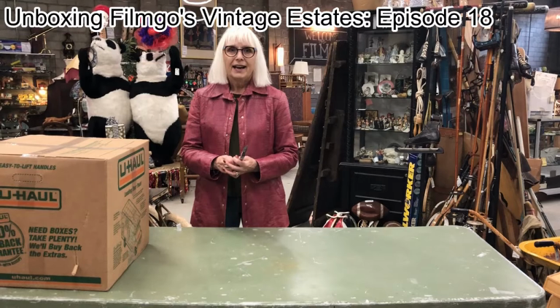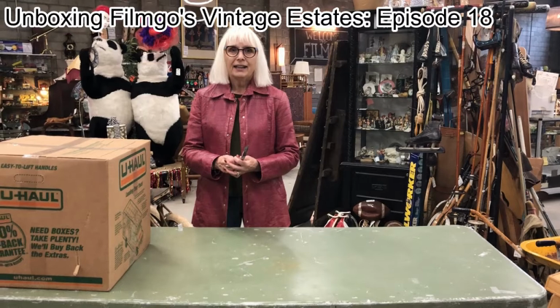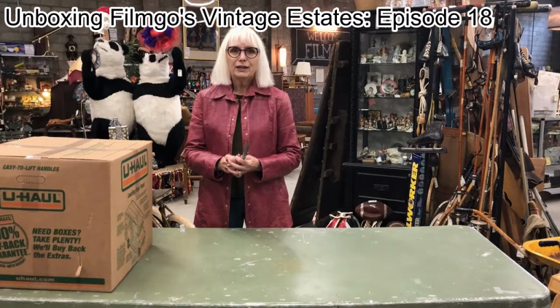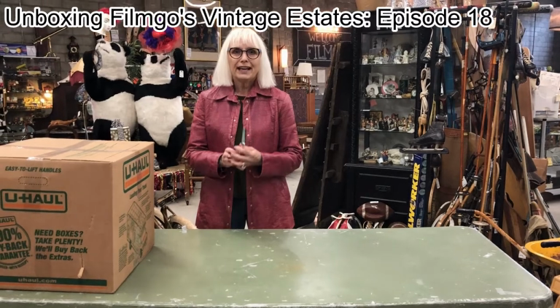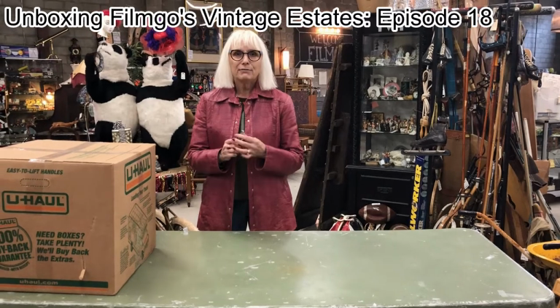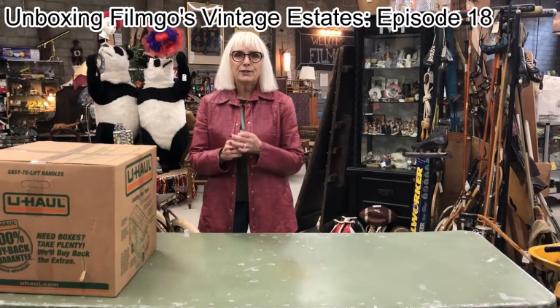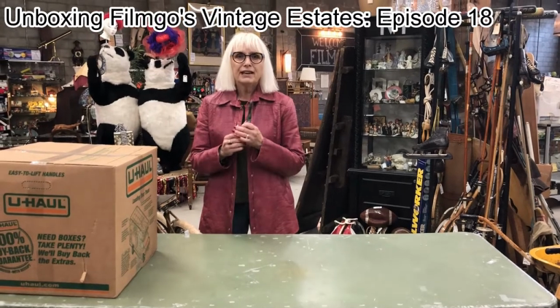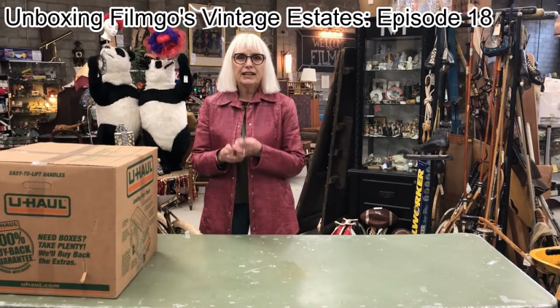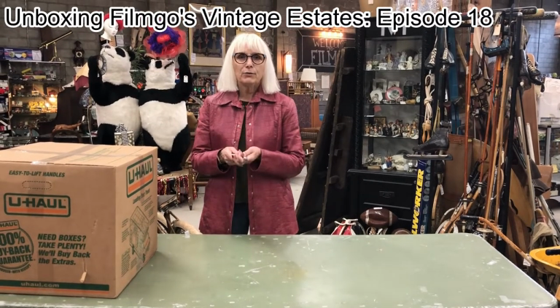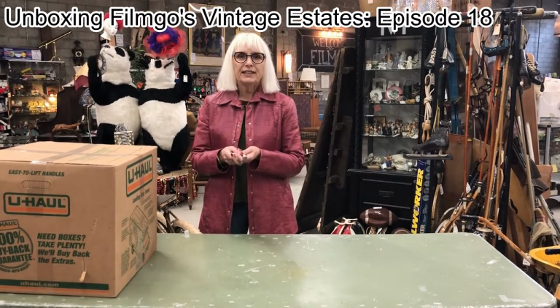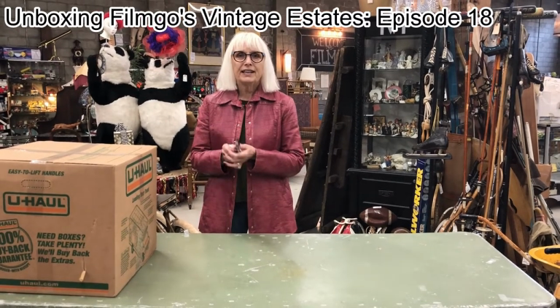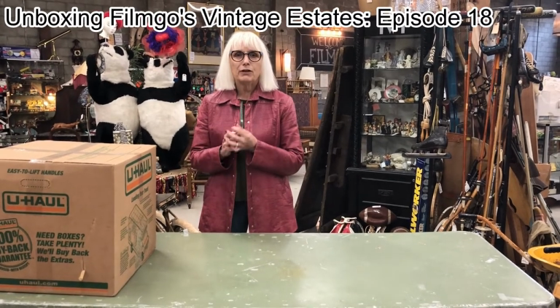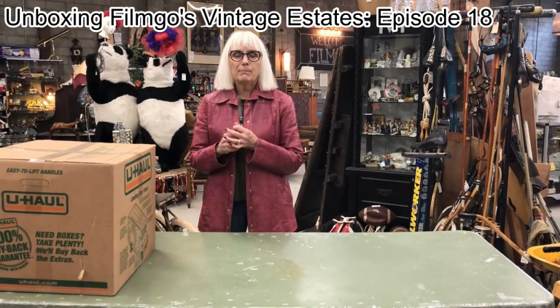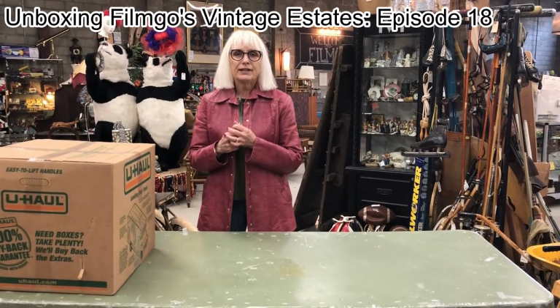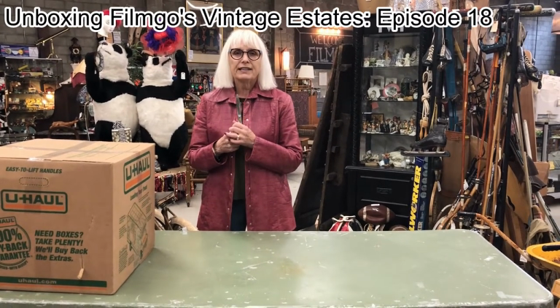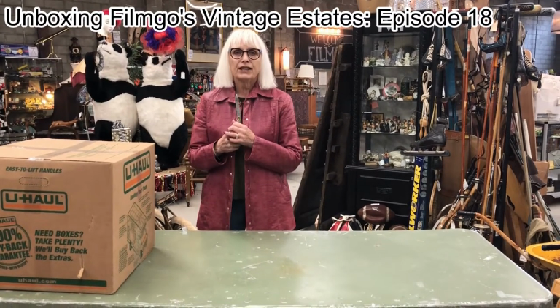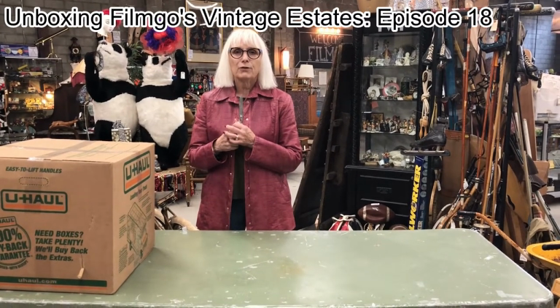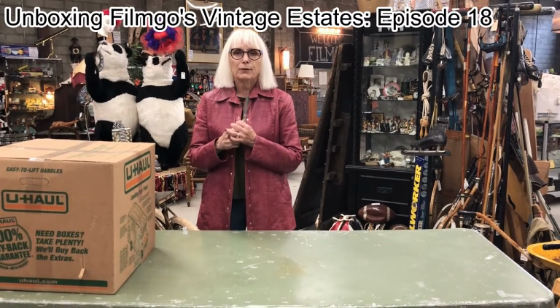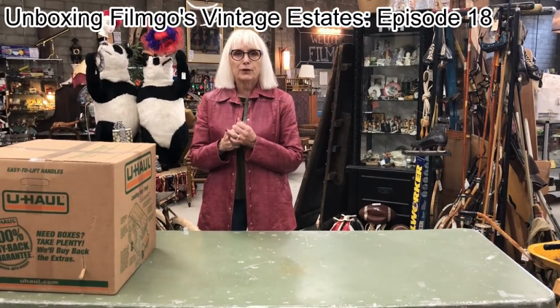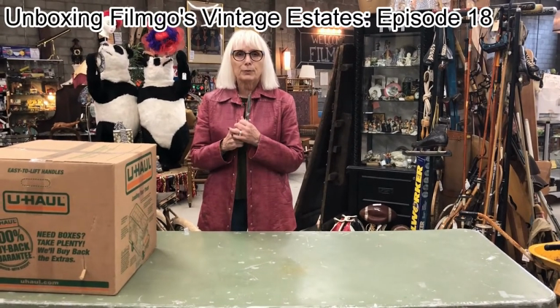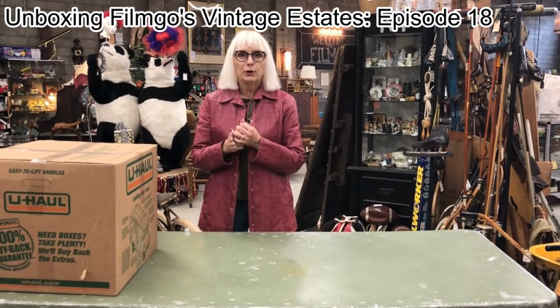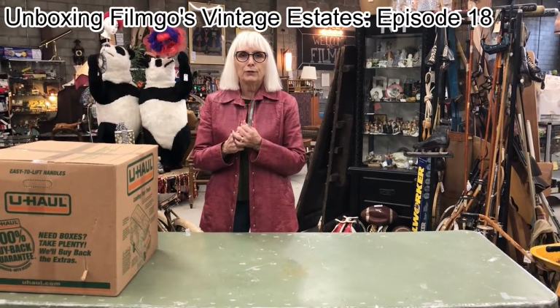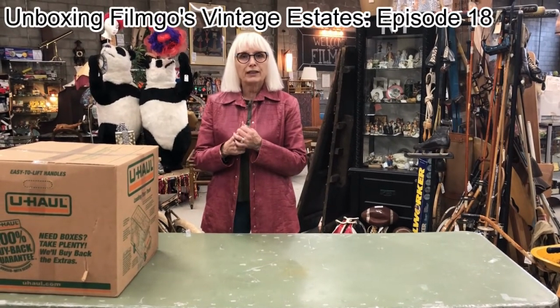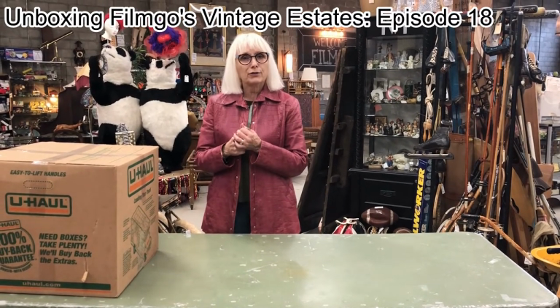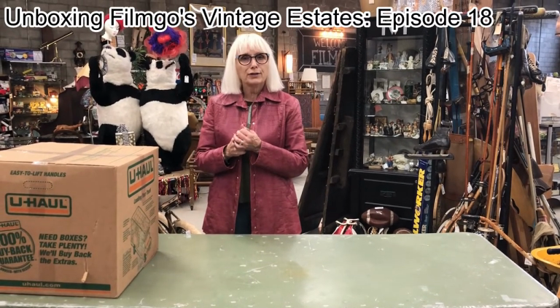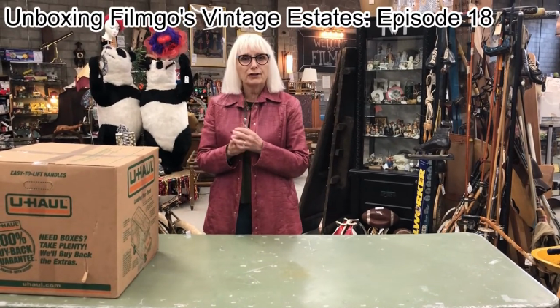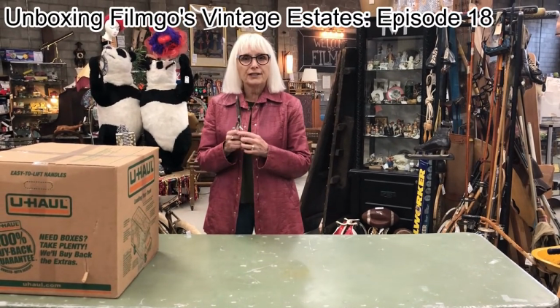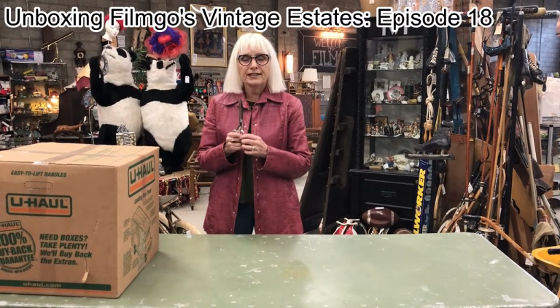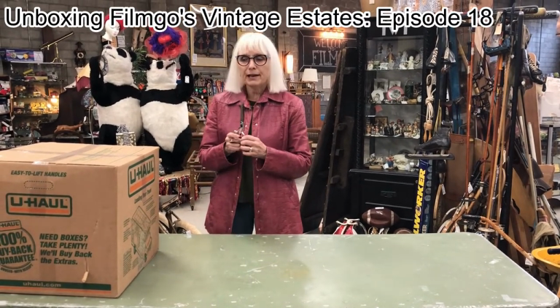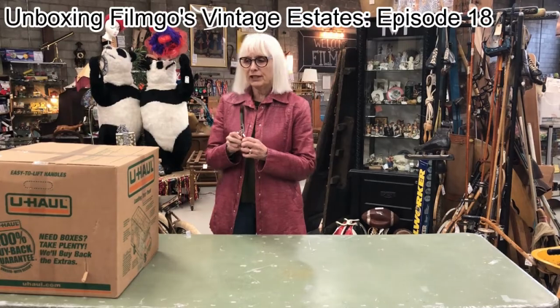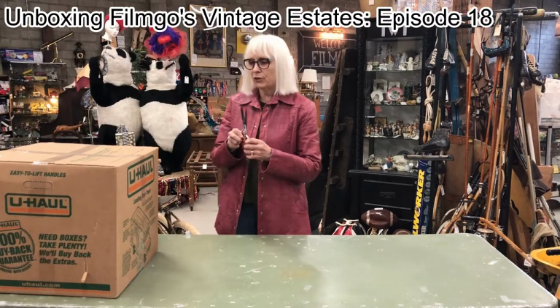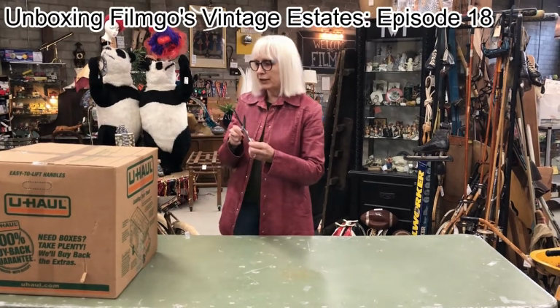Hello again, Roselle here with another unboxing video from FilmGo, Vancouver's largest consignment store.